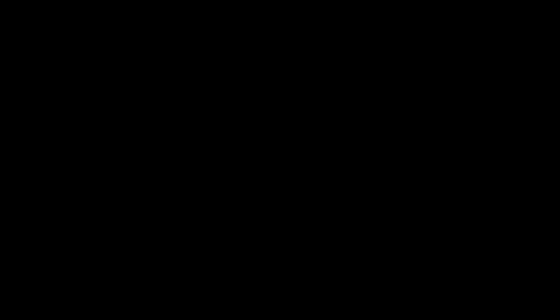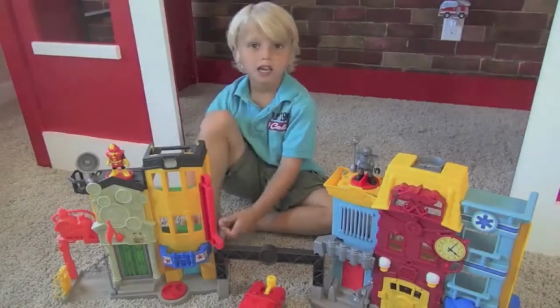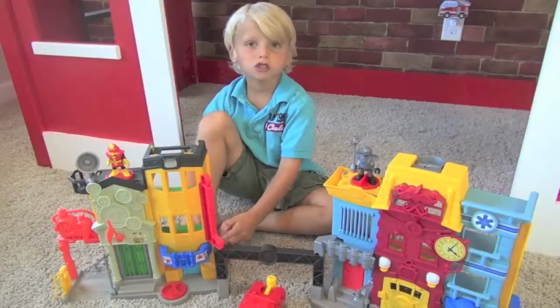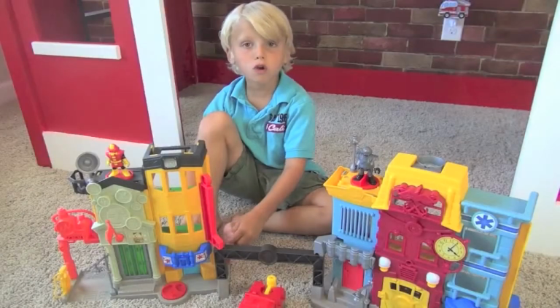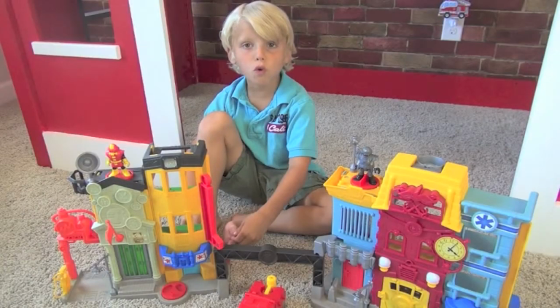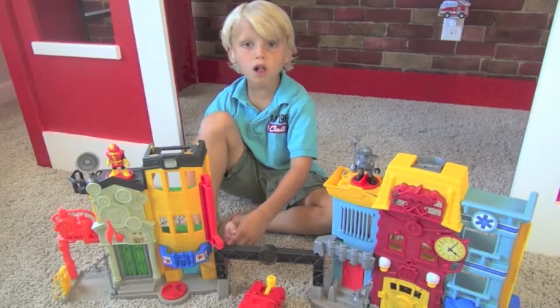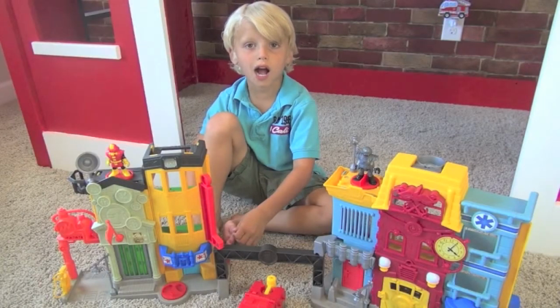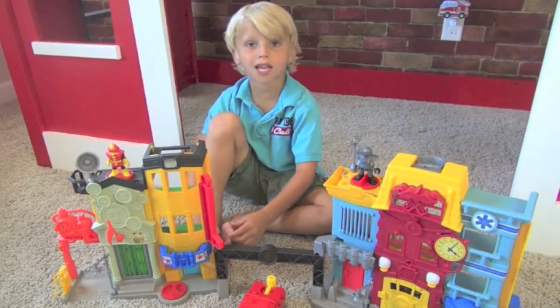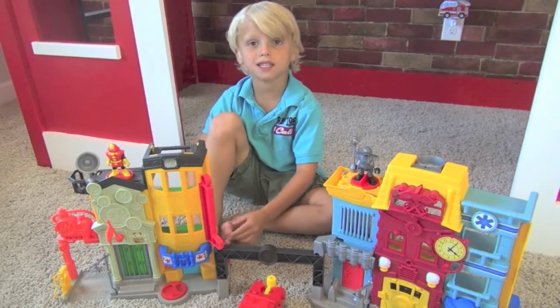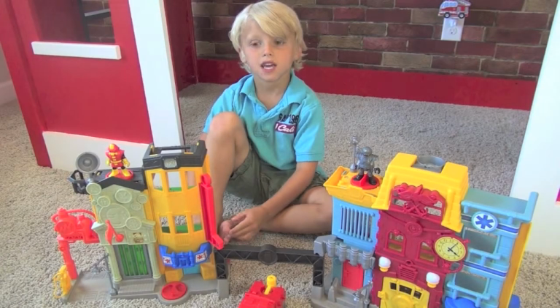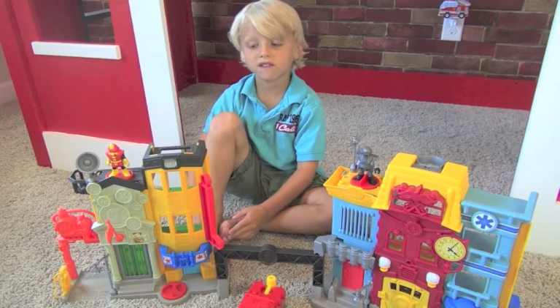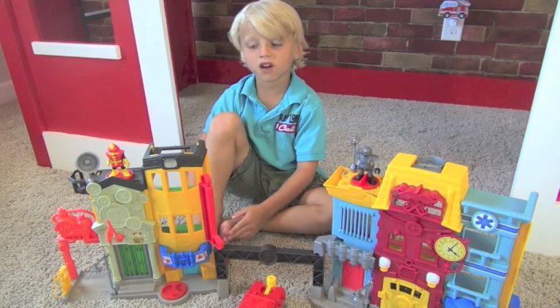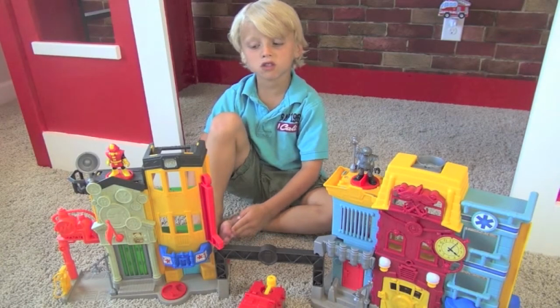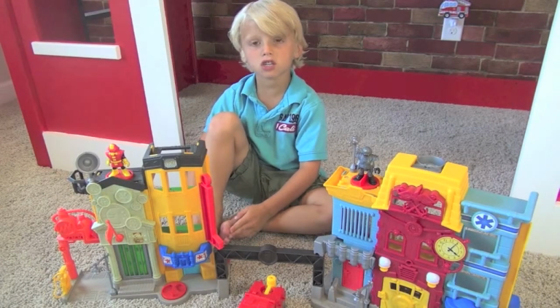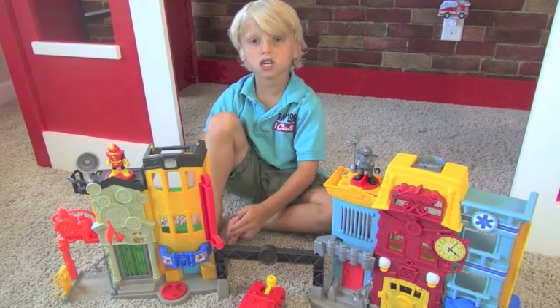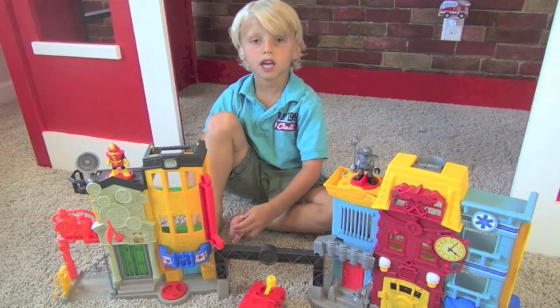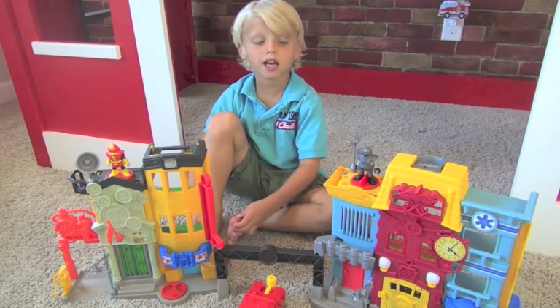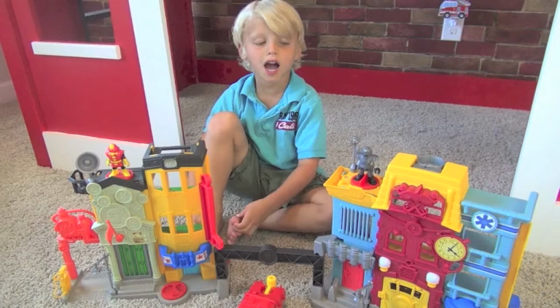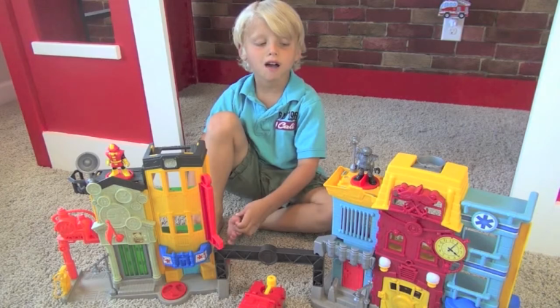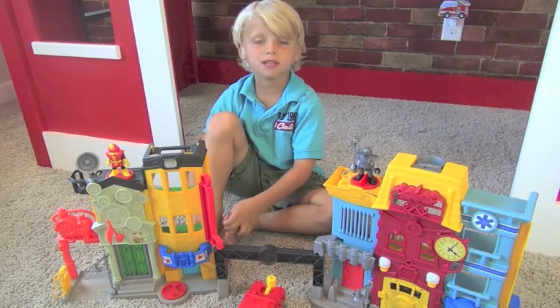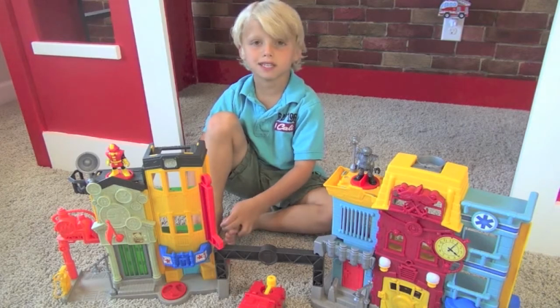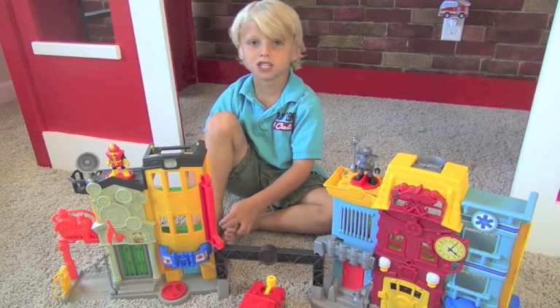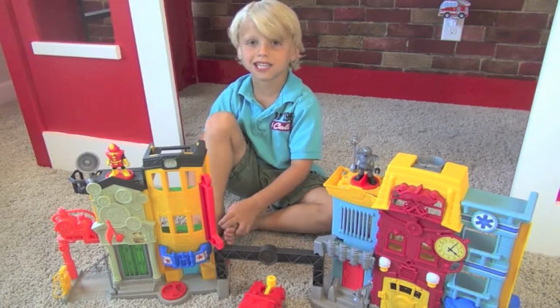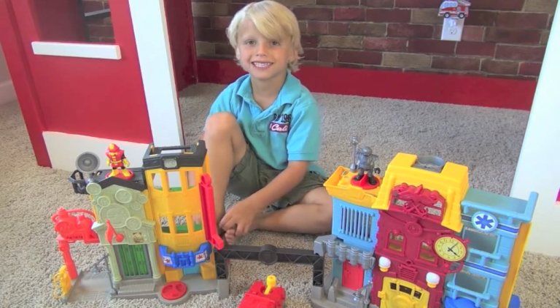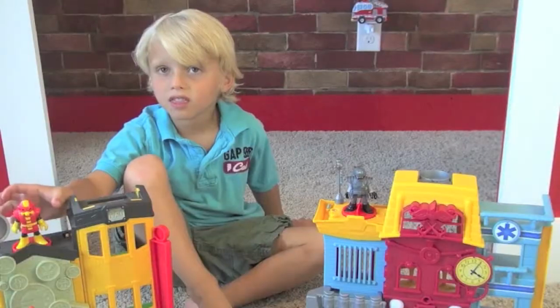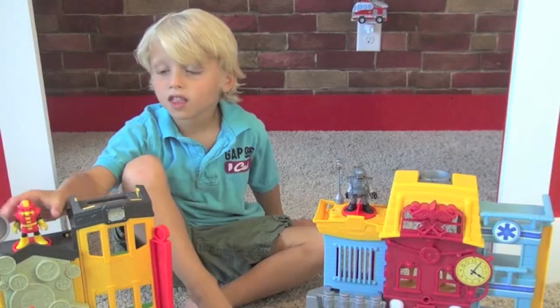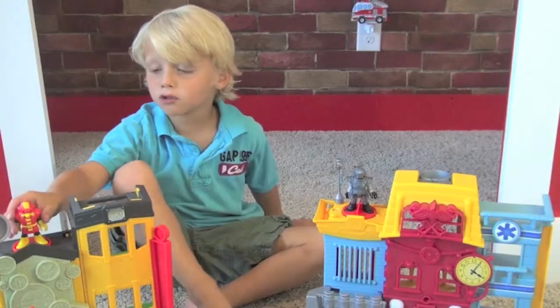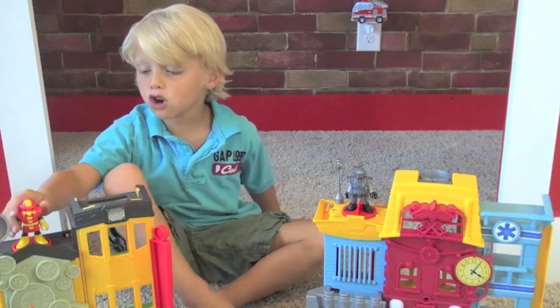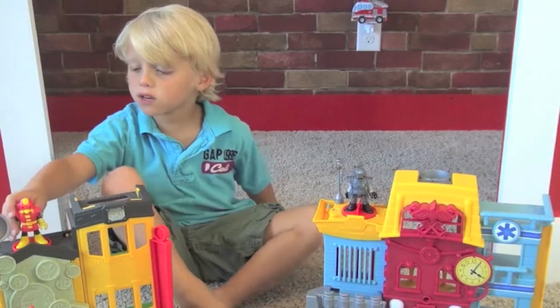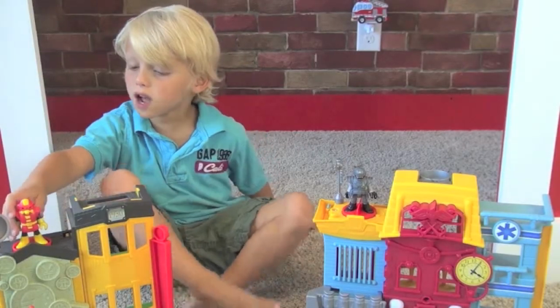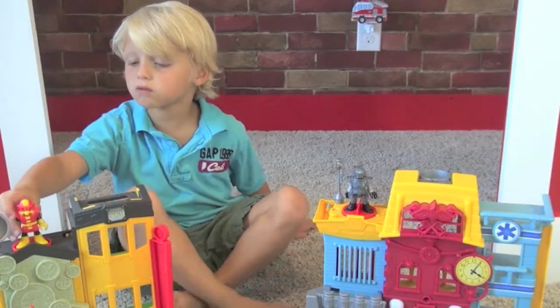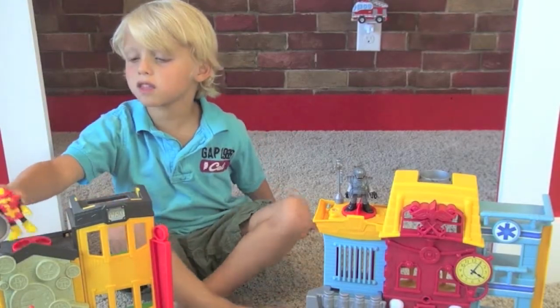It's so cool guys. It's a fire station and a police station. Let me show you what it comes with.